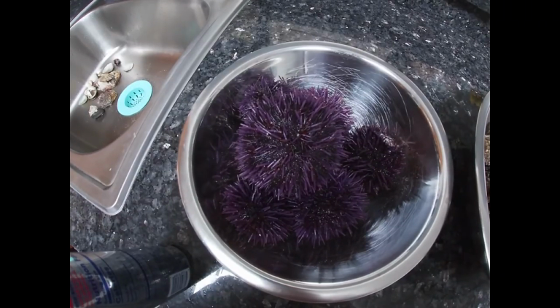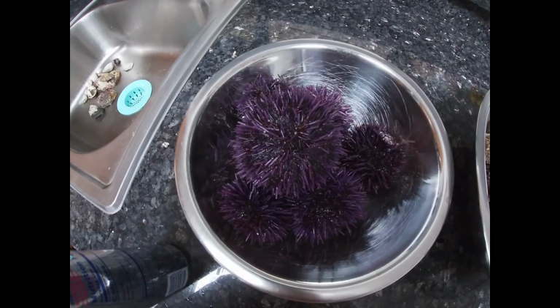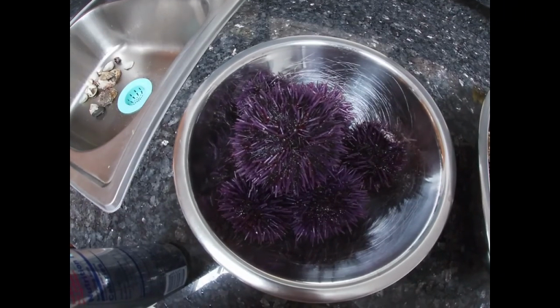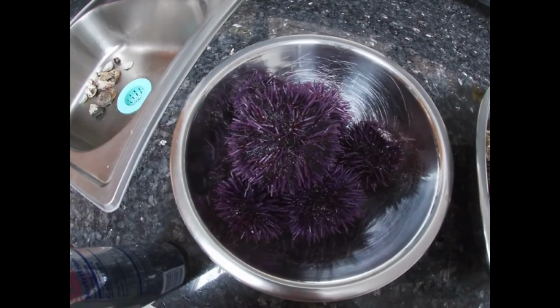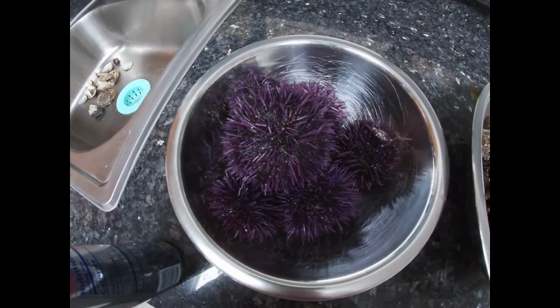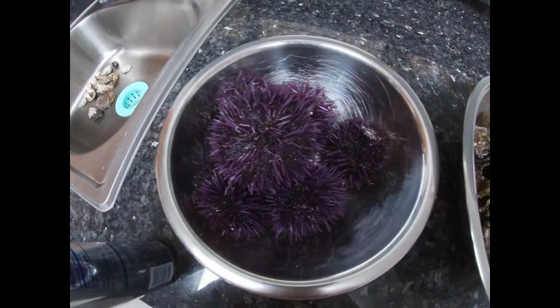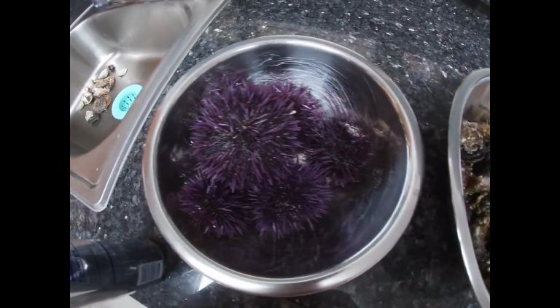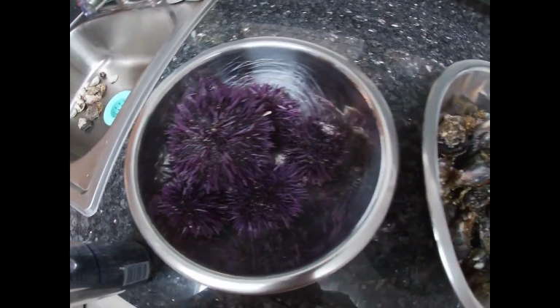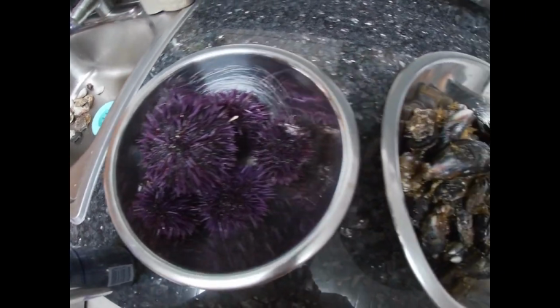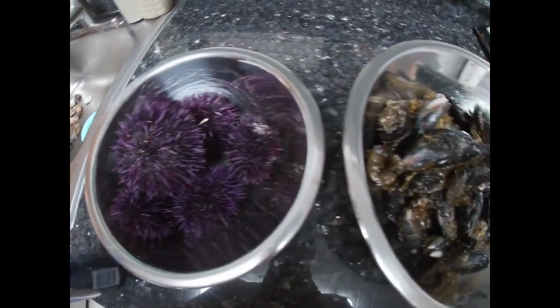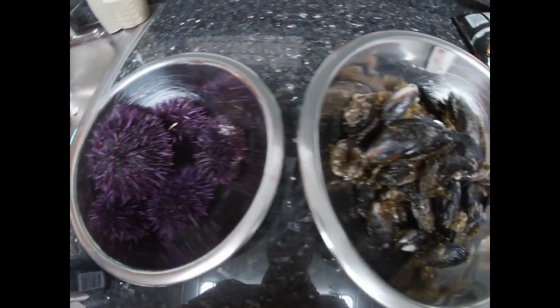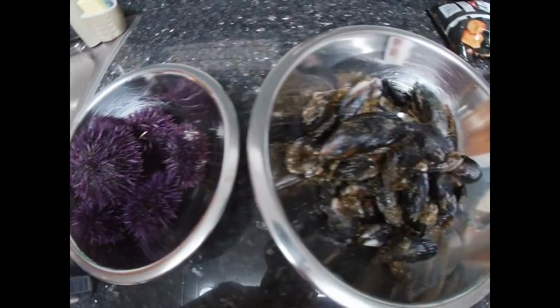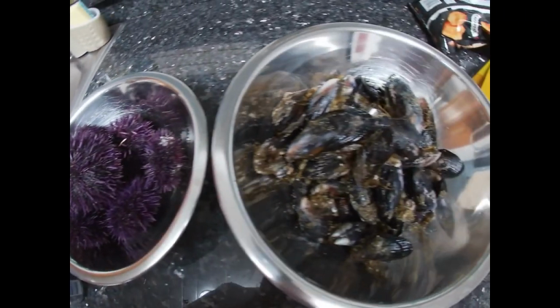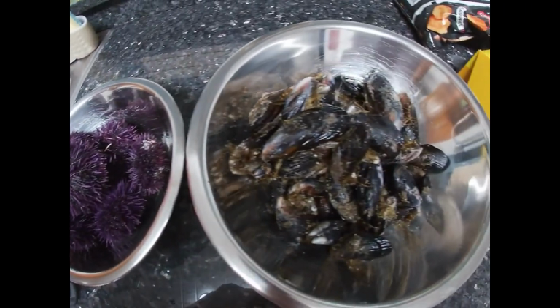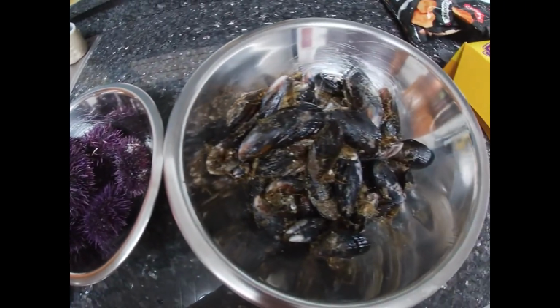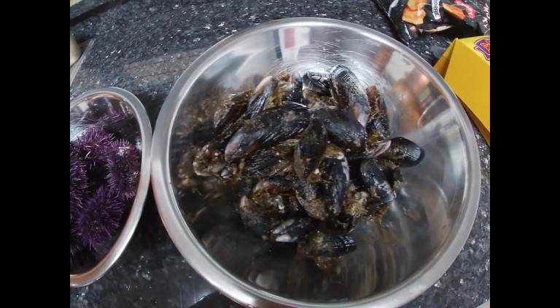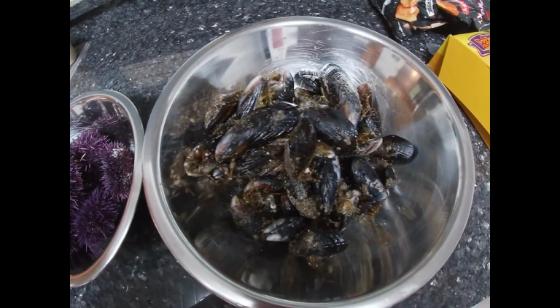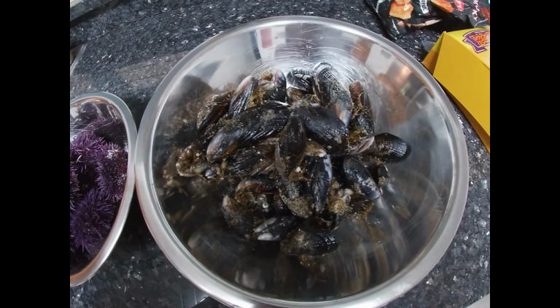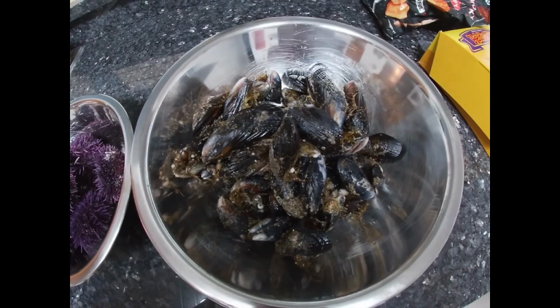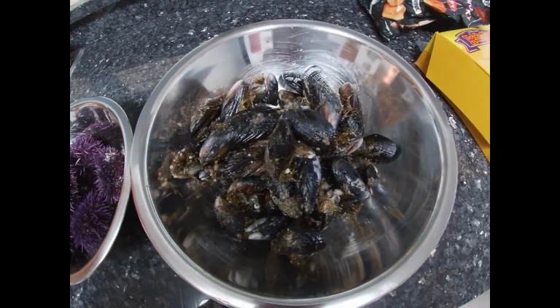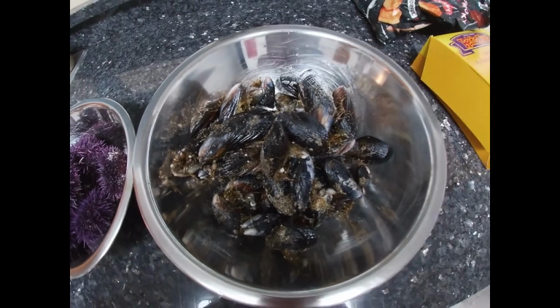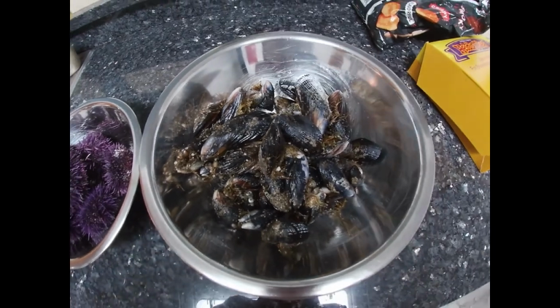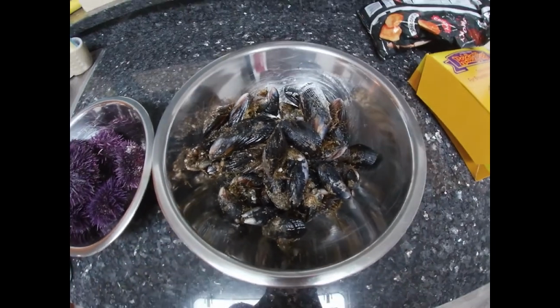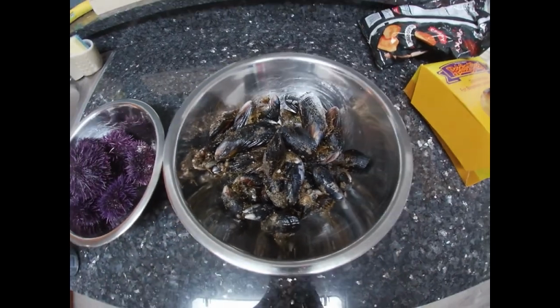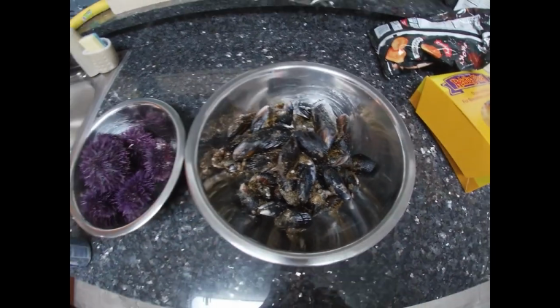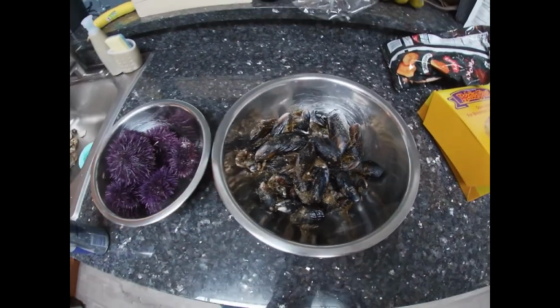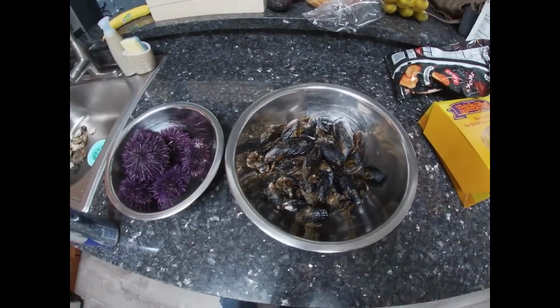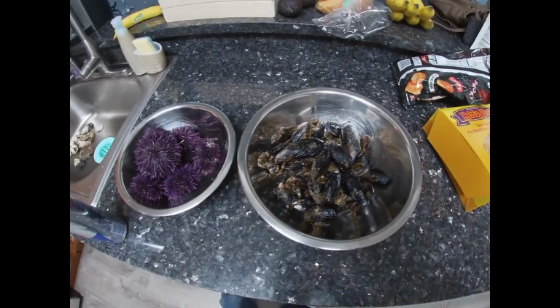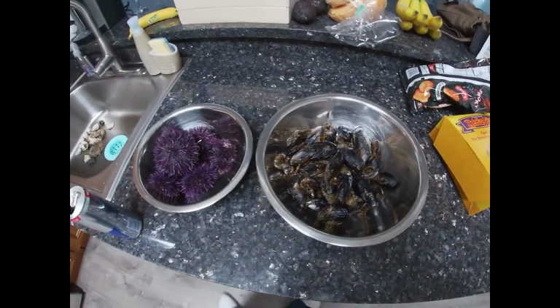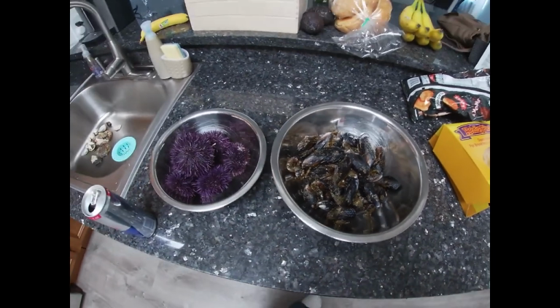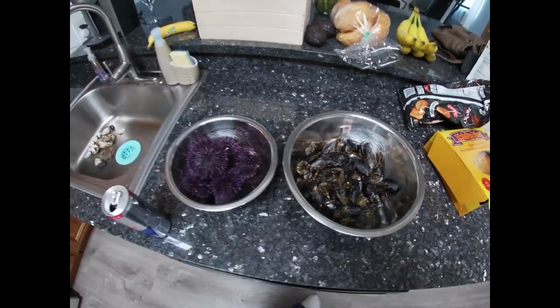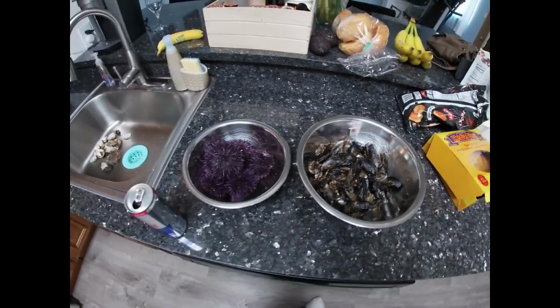There's the forage for the day. Let's see what we come up with.